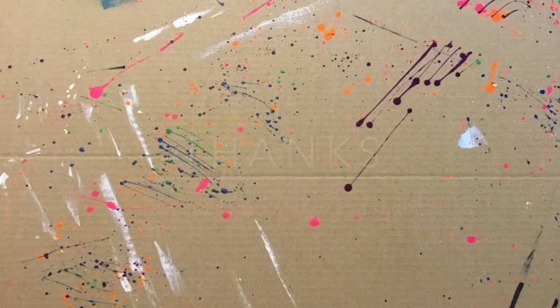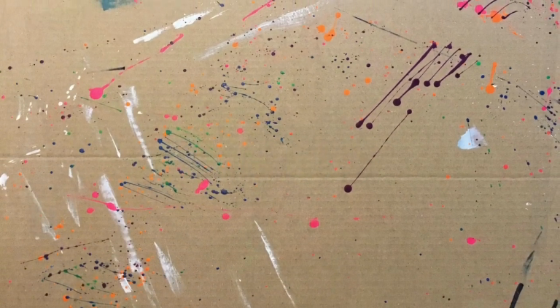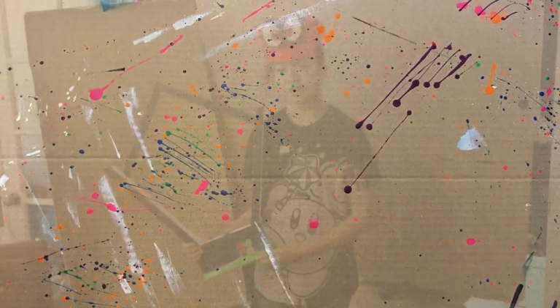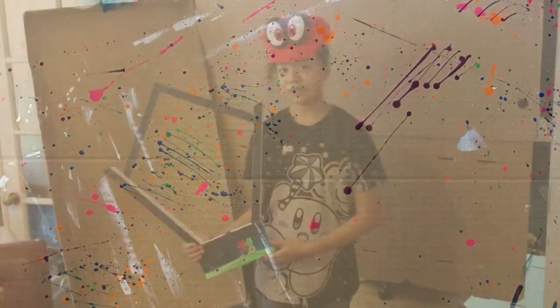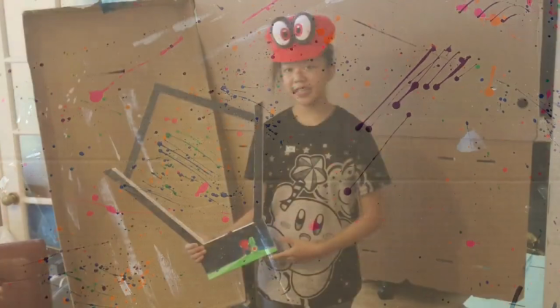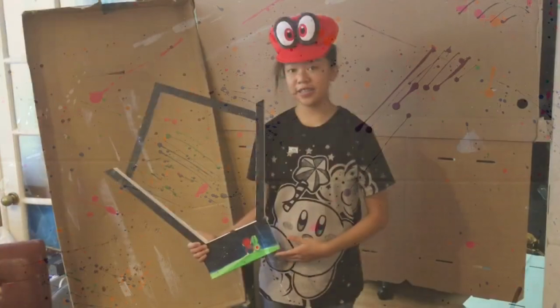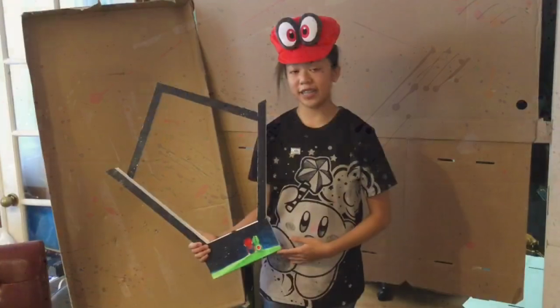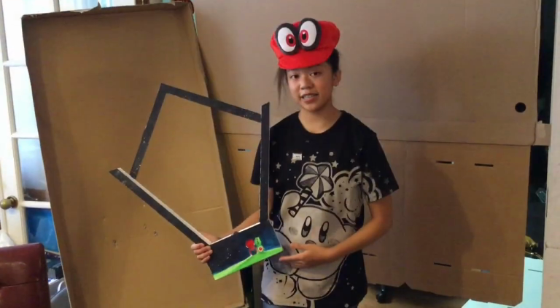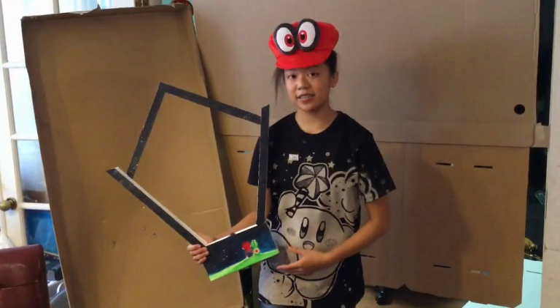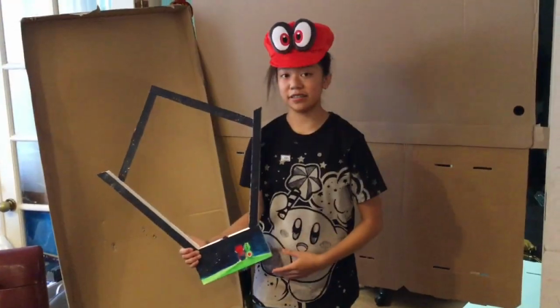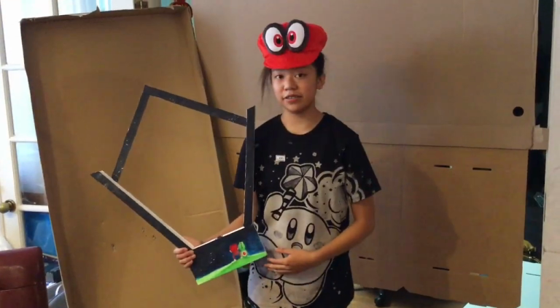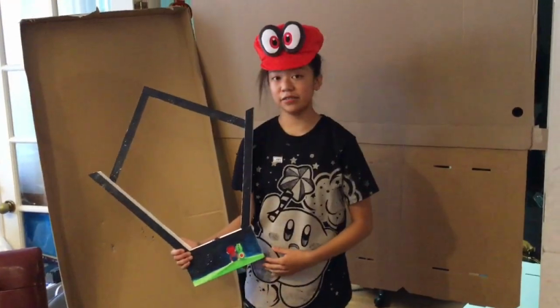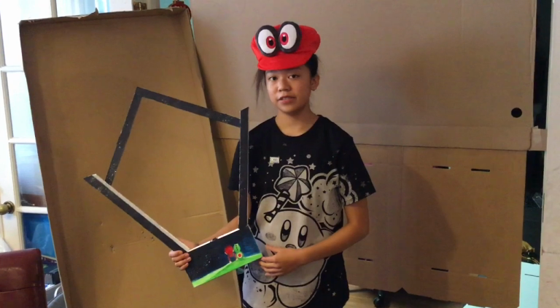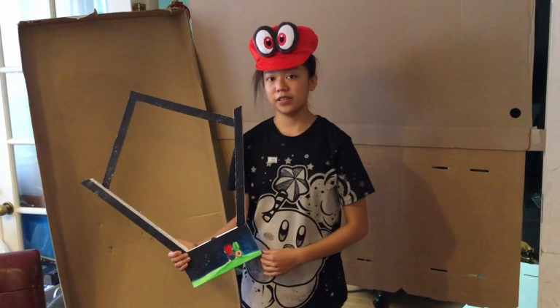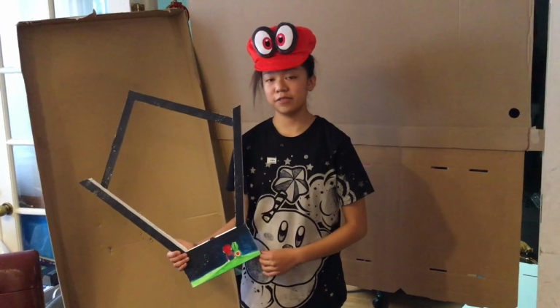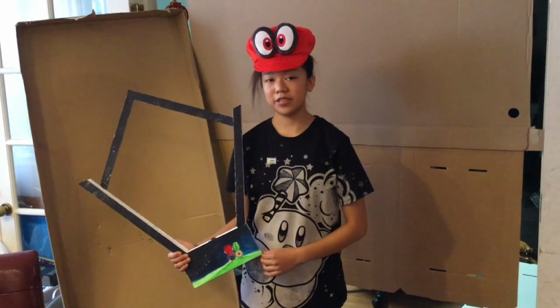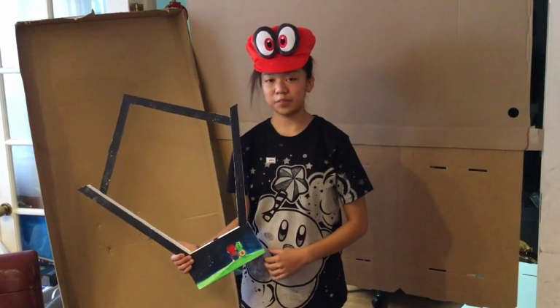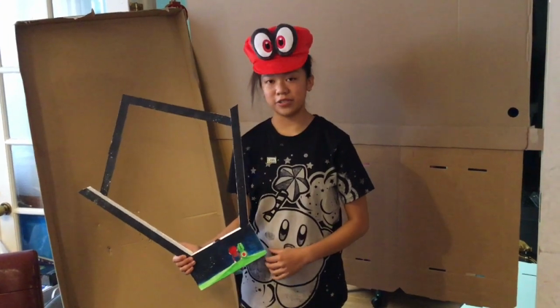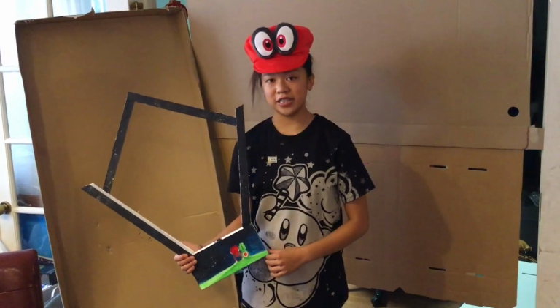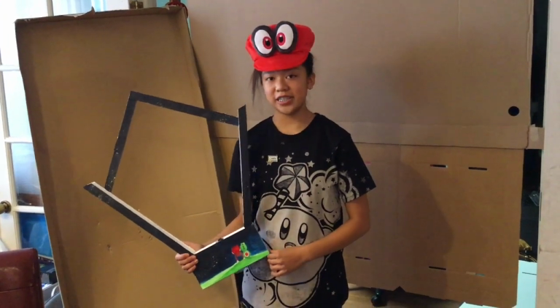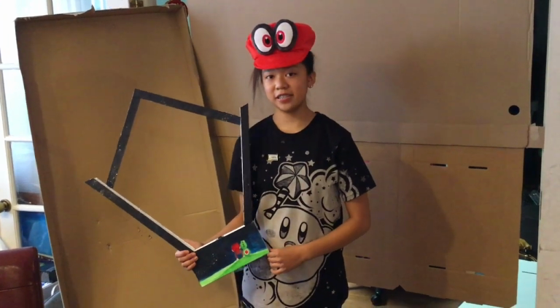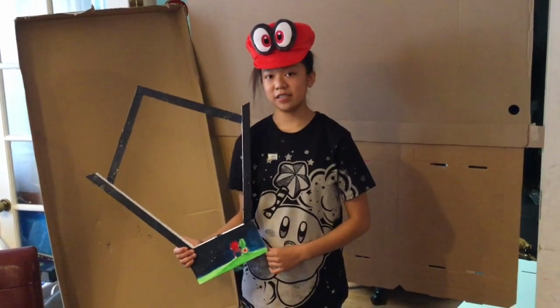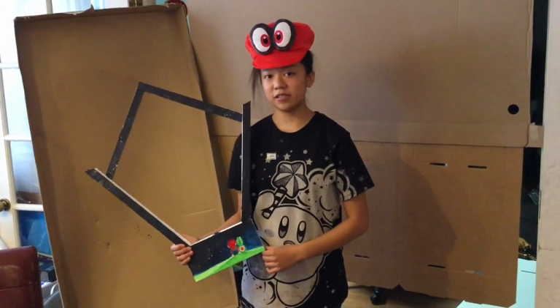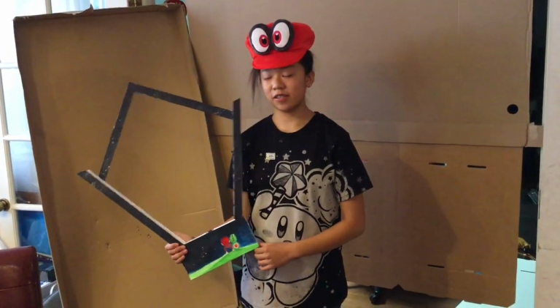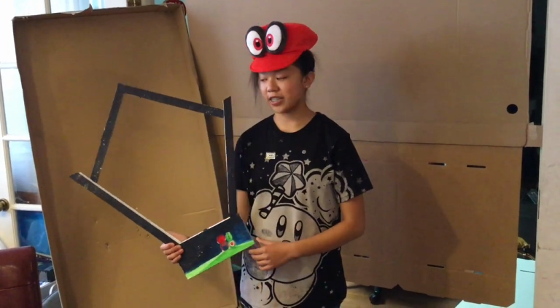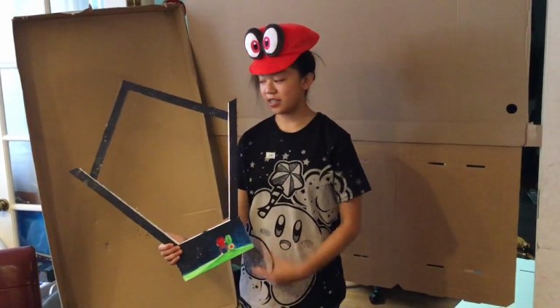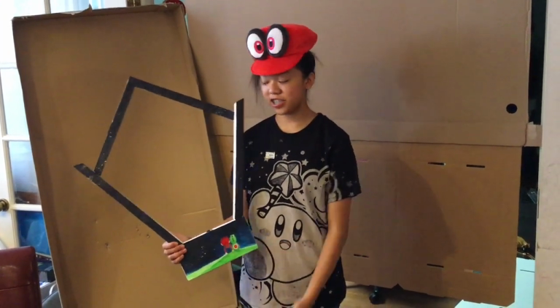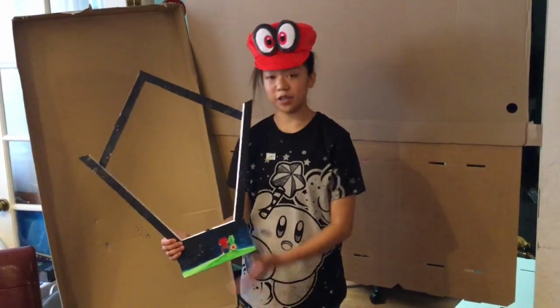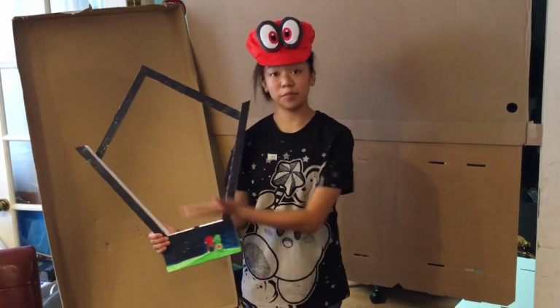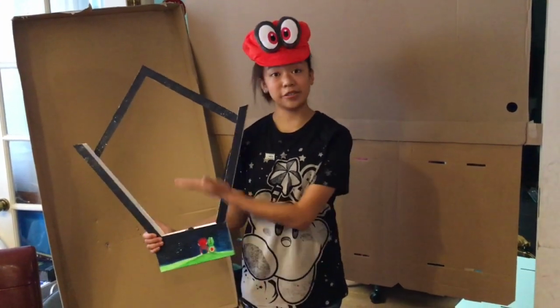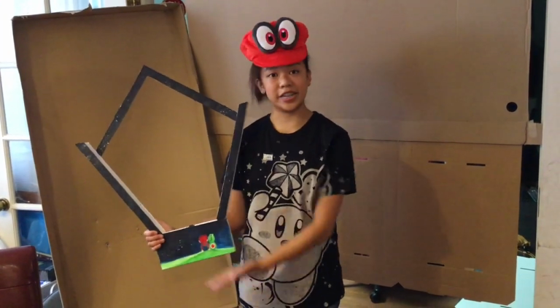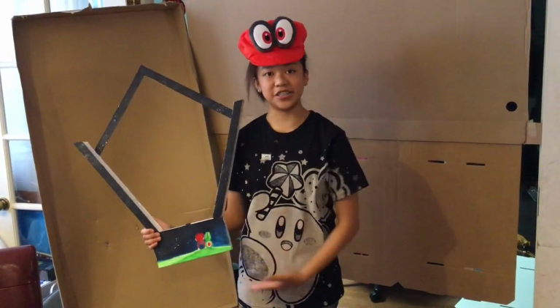I would like to thank Nintendo for this opportunity so I can share my creation.